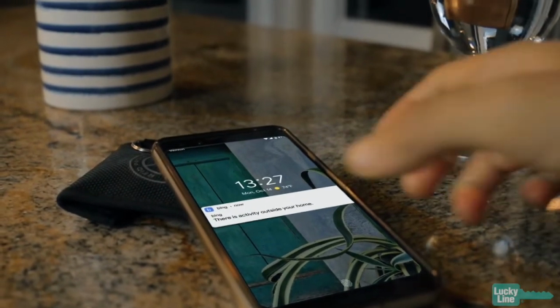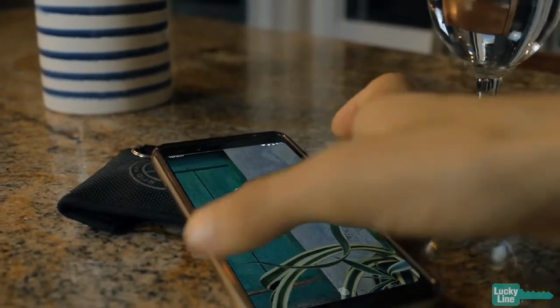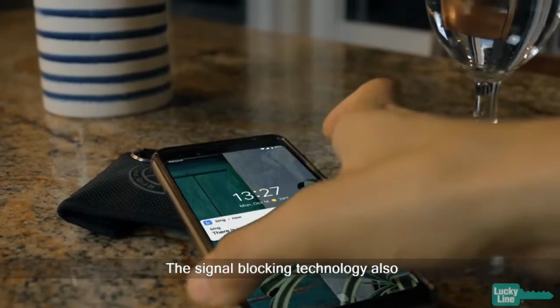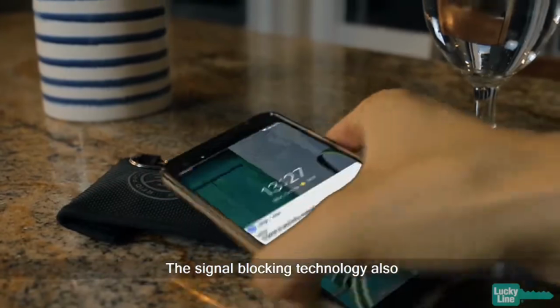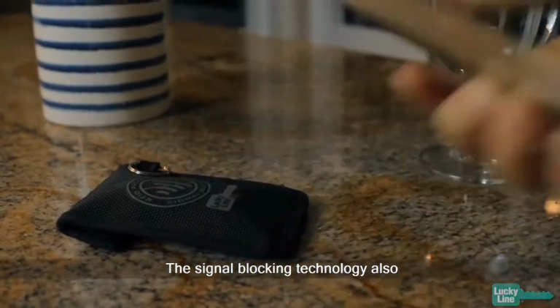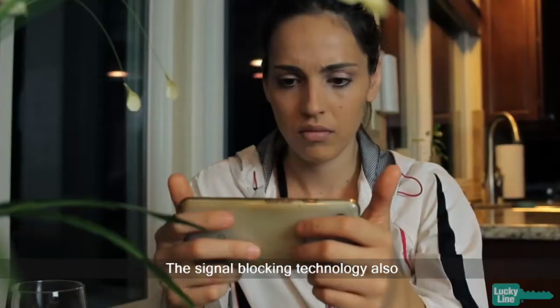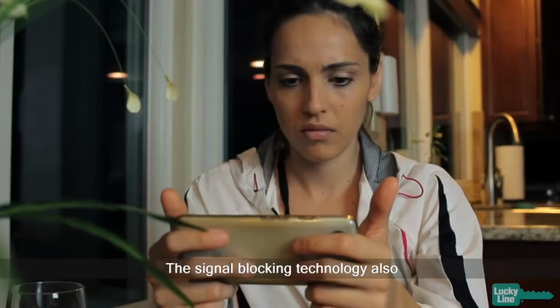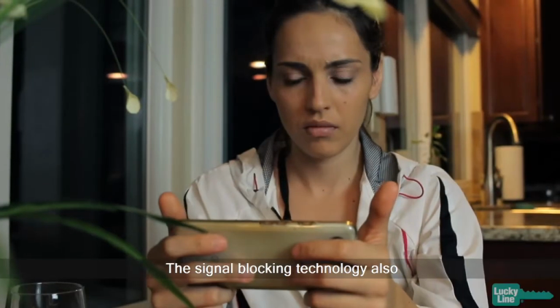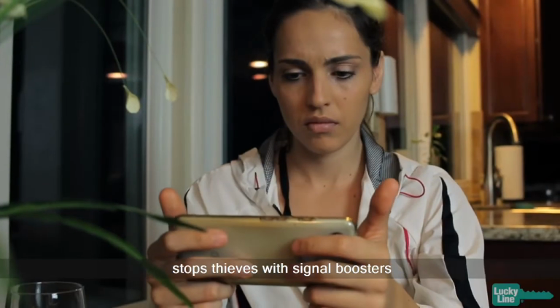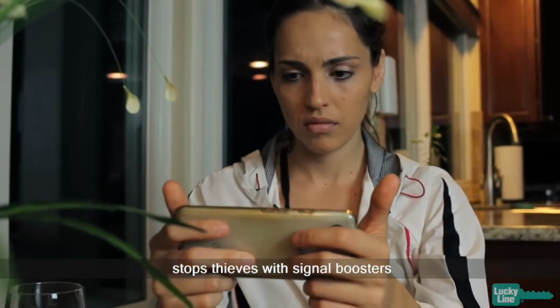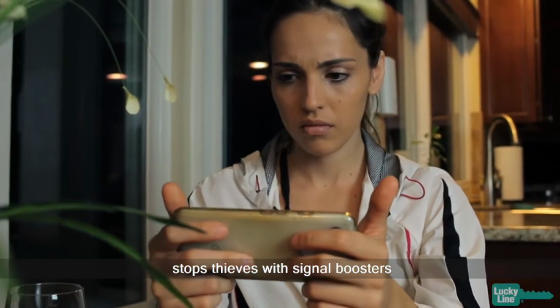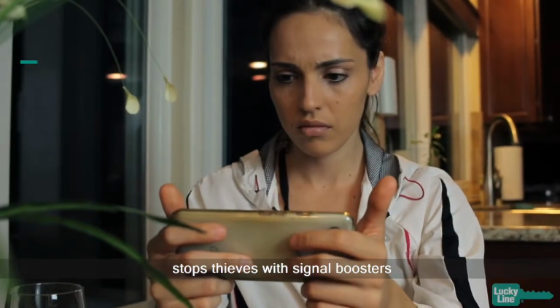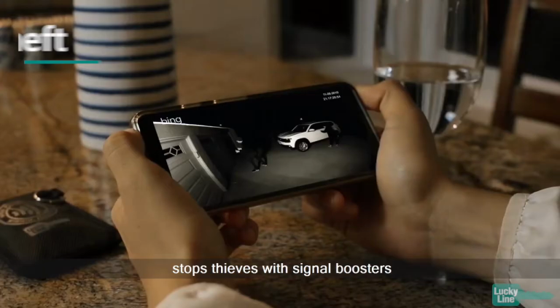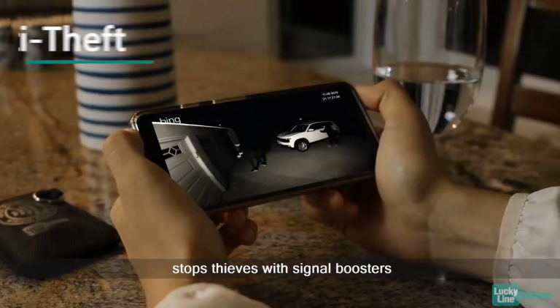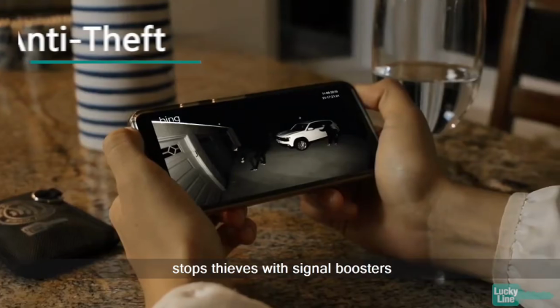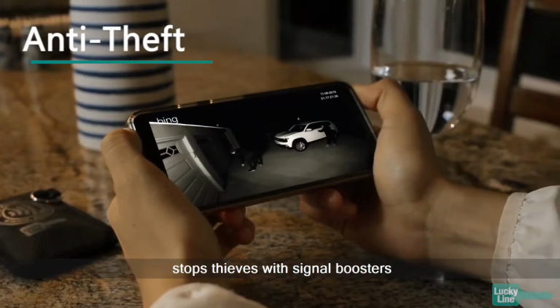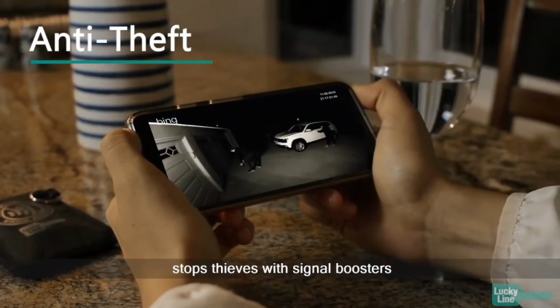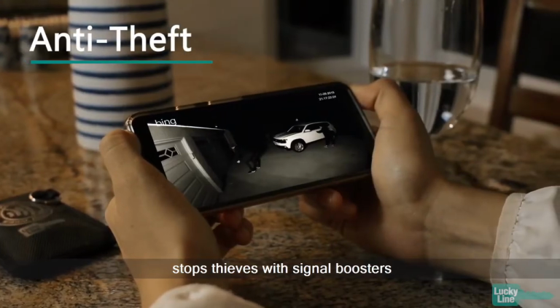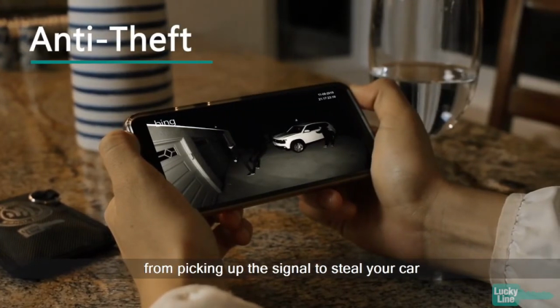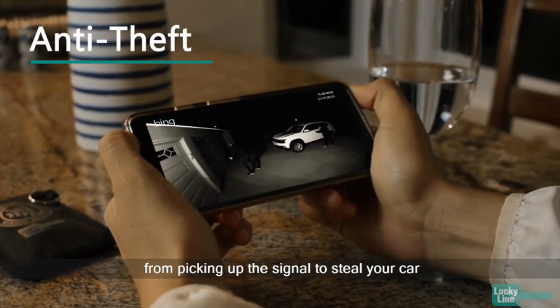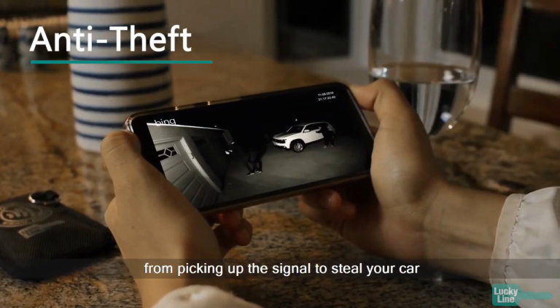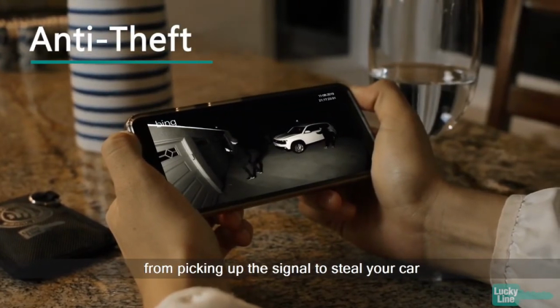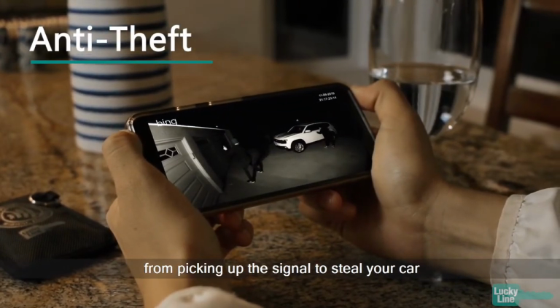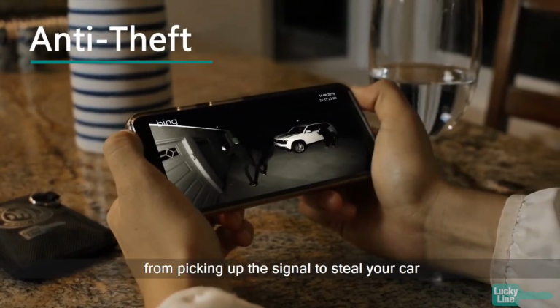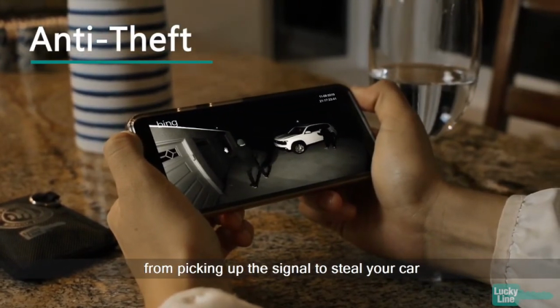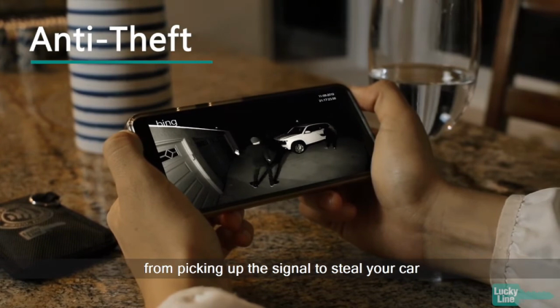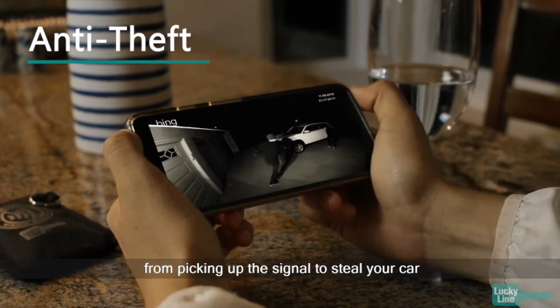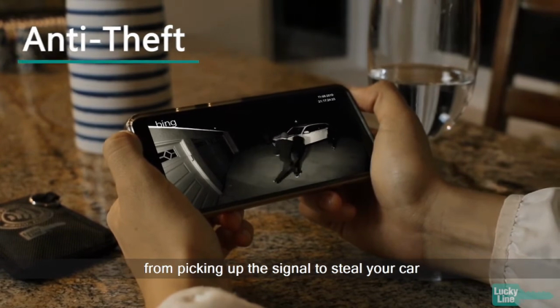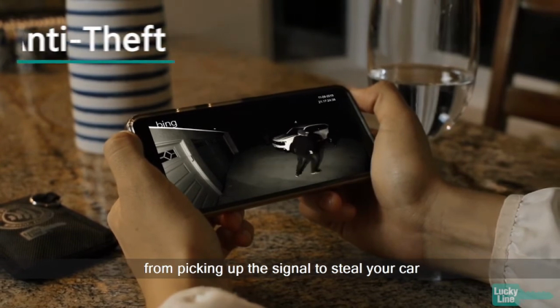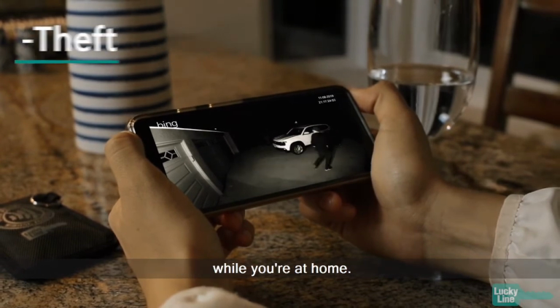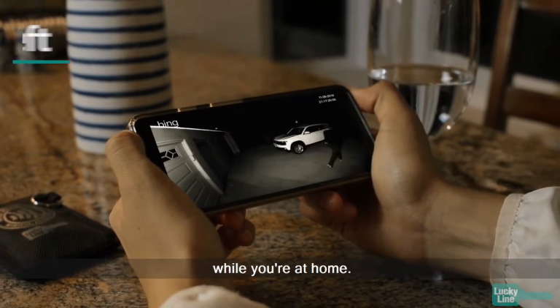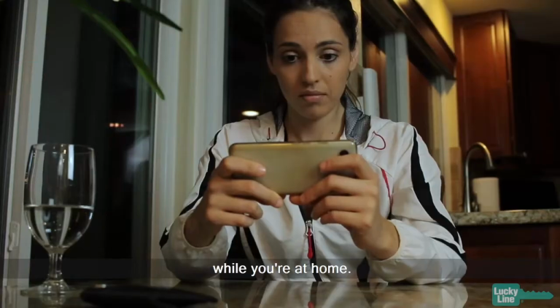The signal blocking technology also stops thieves with signal boosters from picking up the signal to steal your car while you're at home.